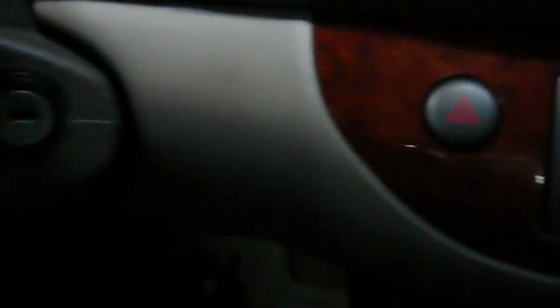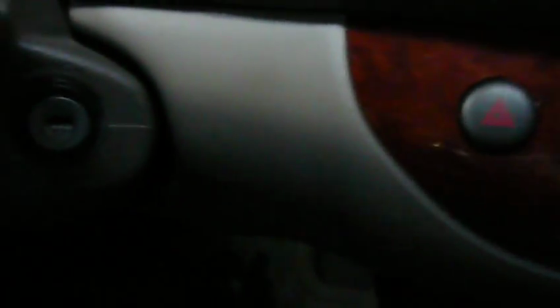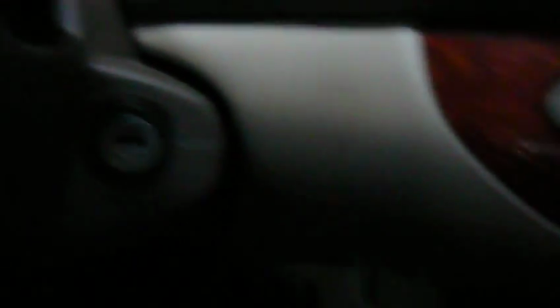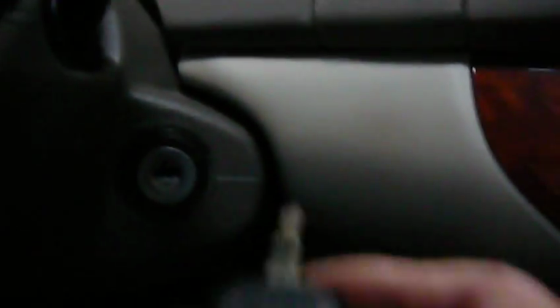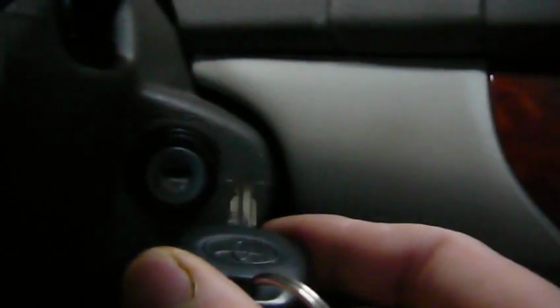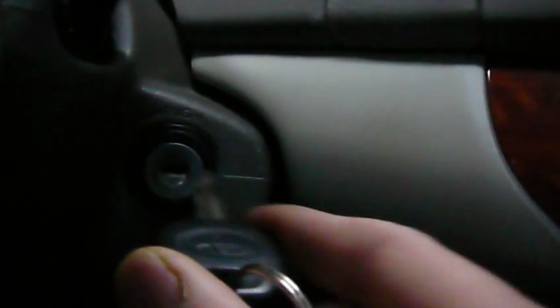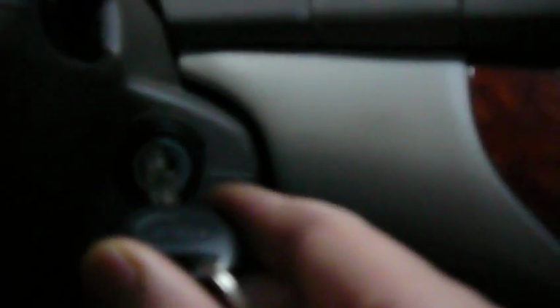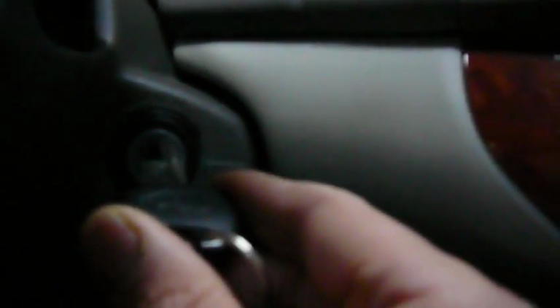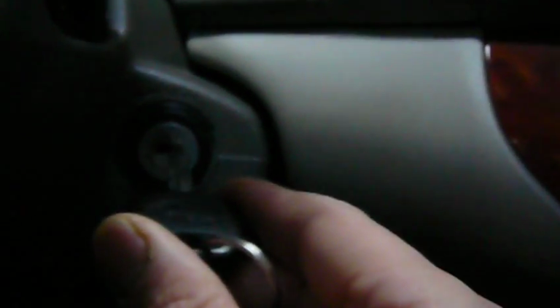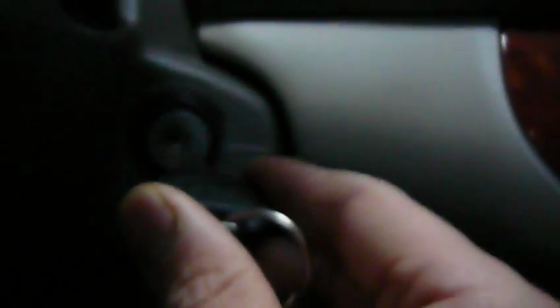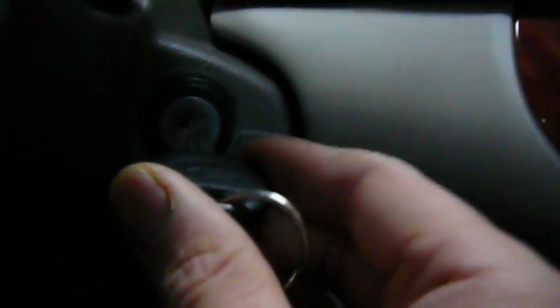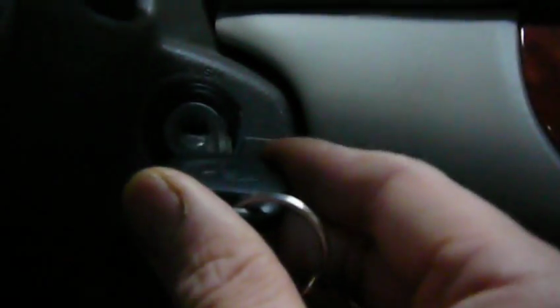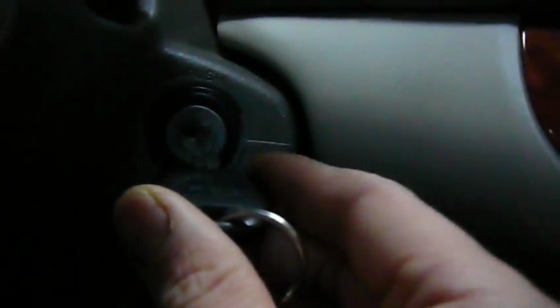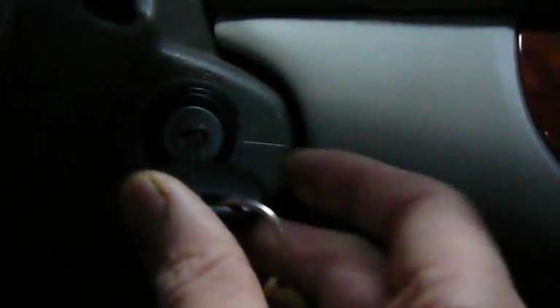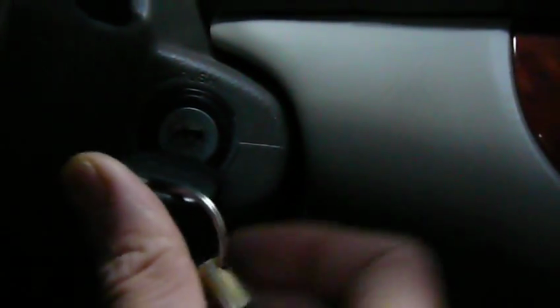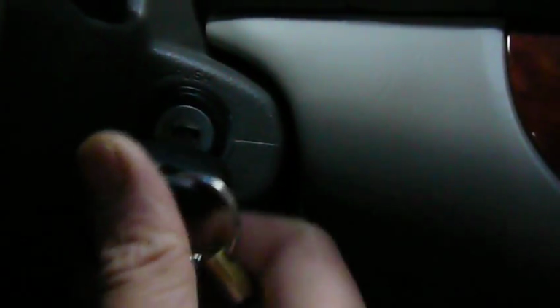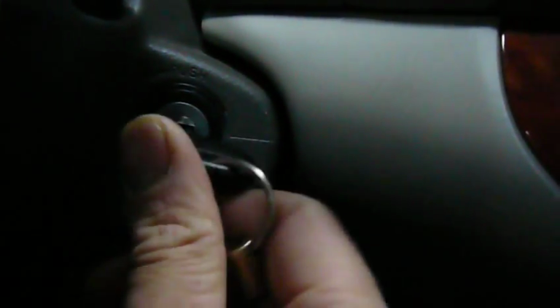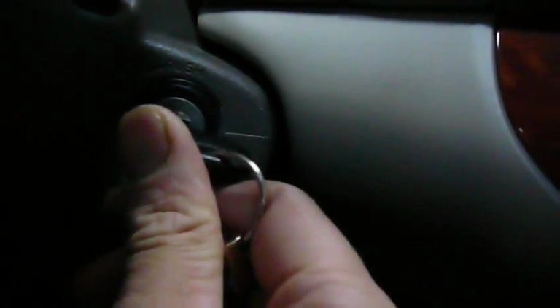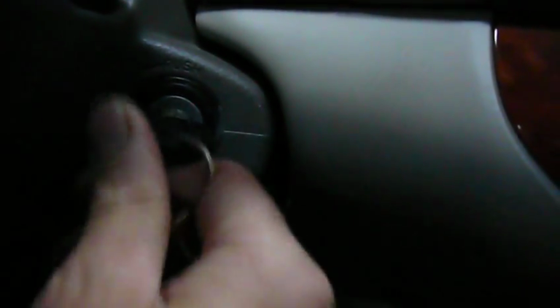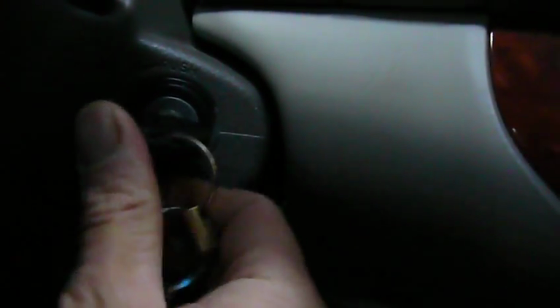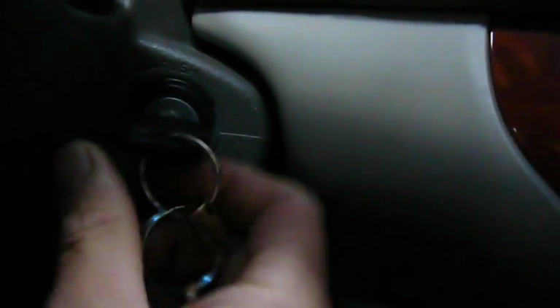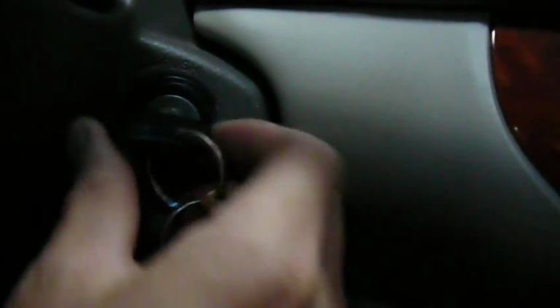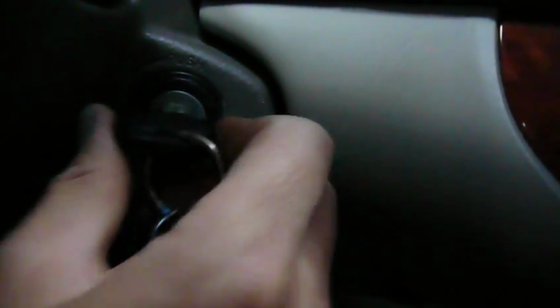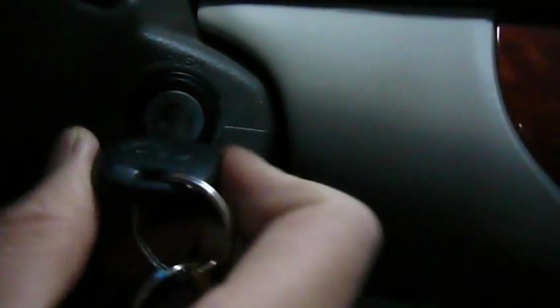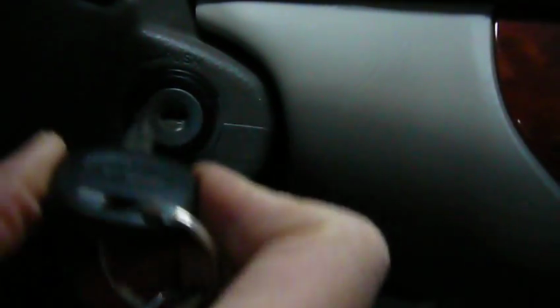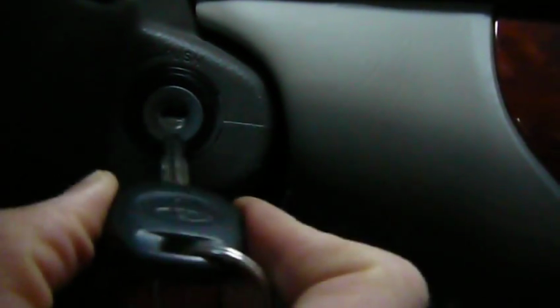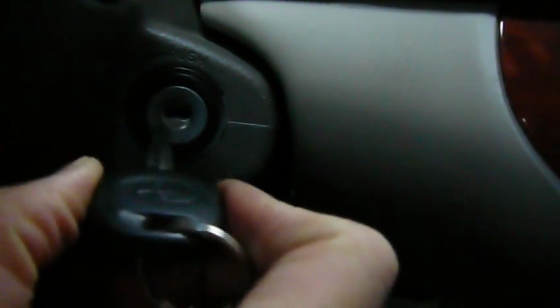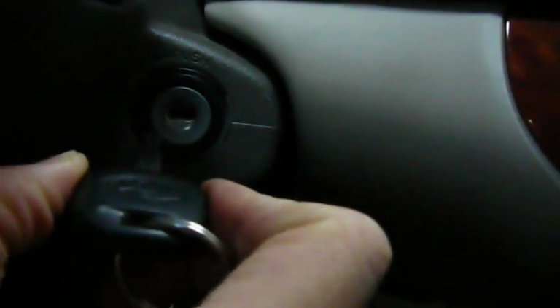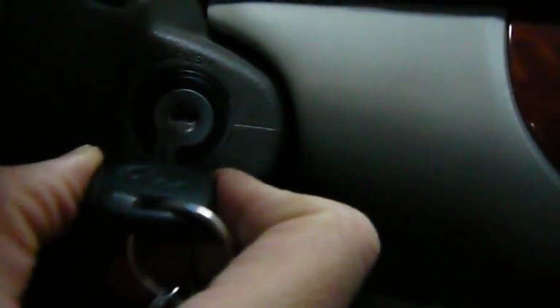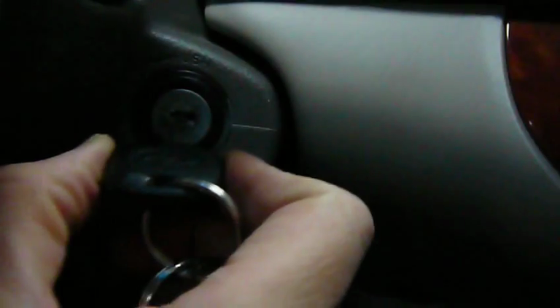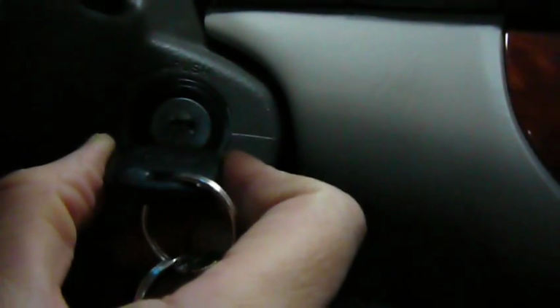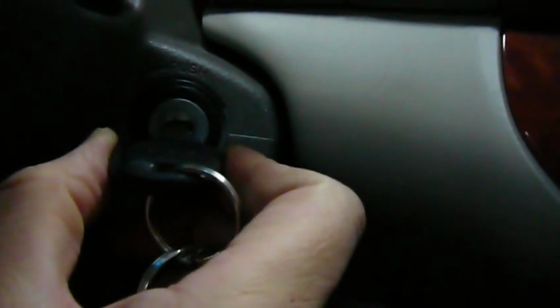And here's the proper key, just for comparison. This one detects it right away.